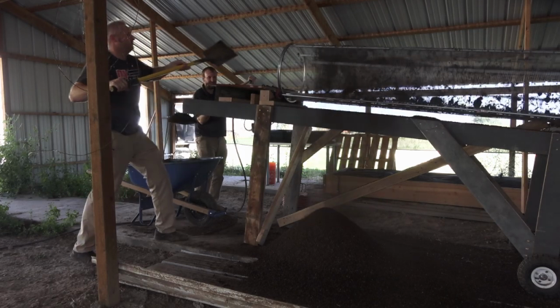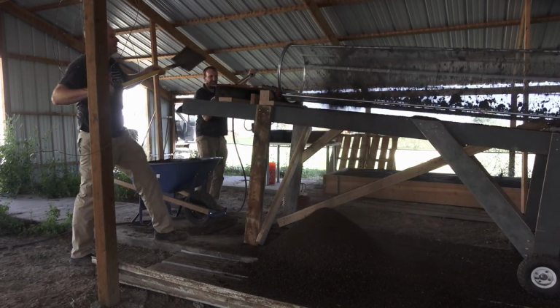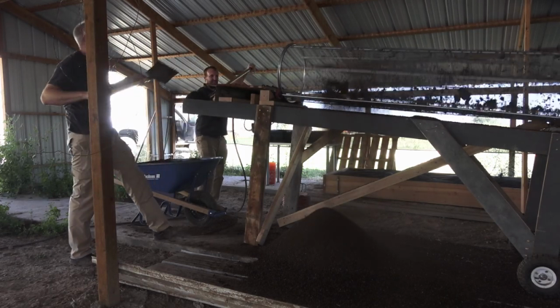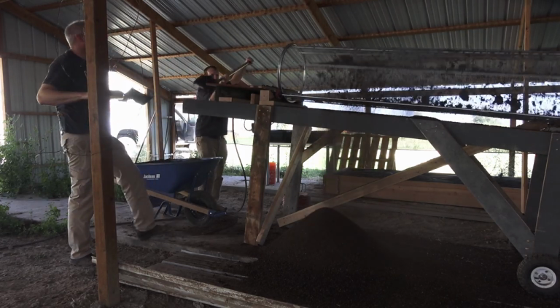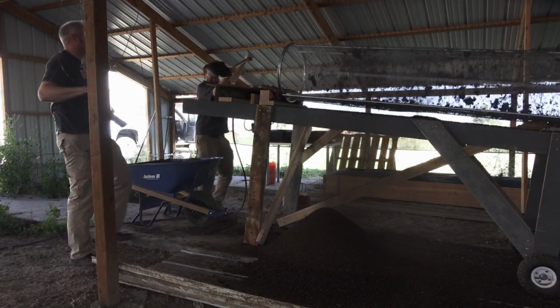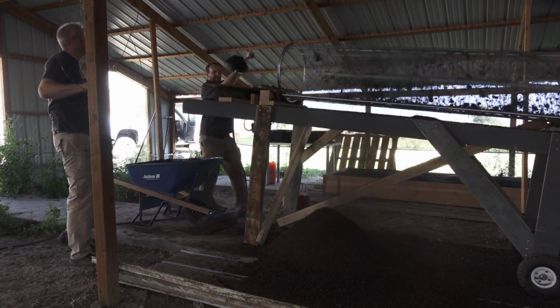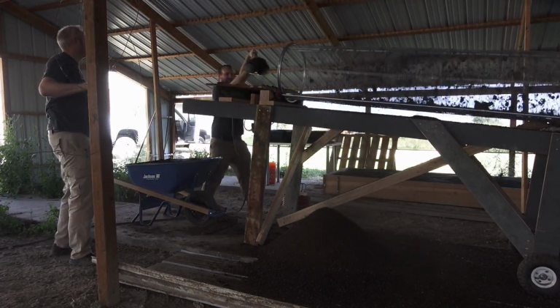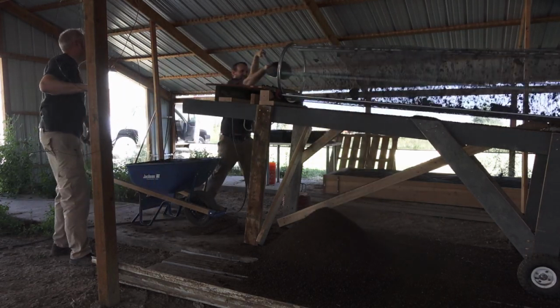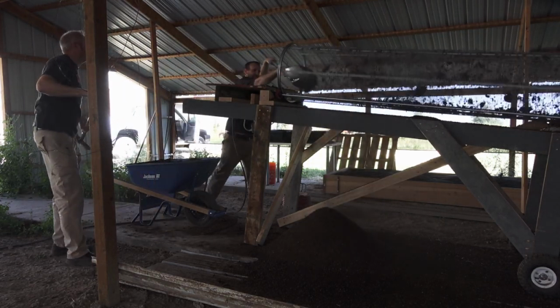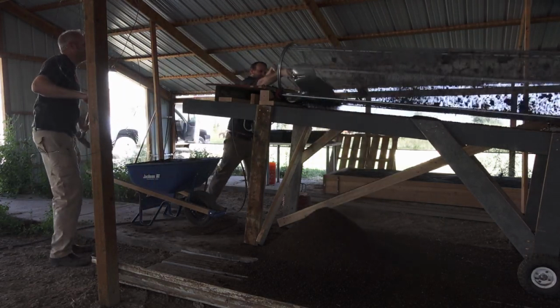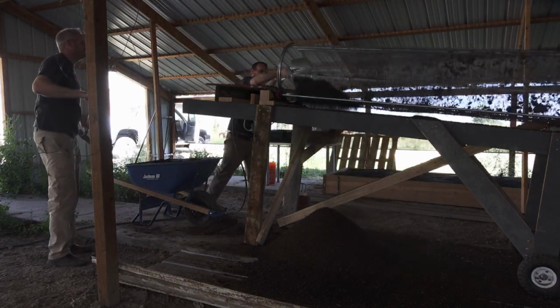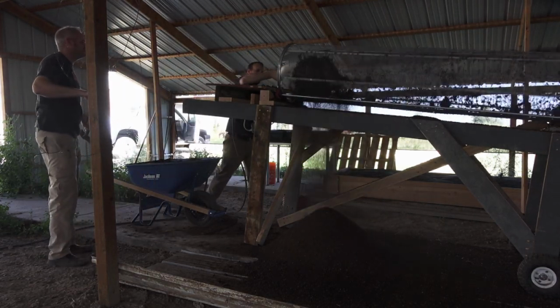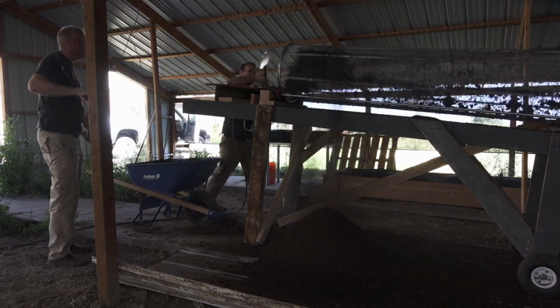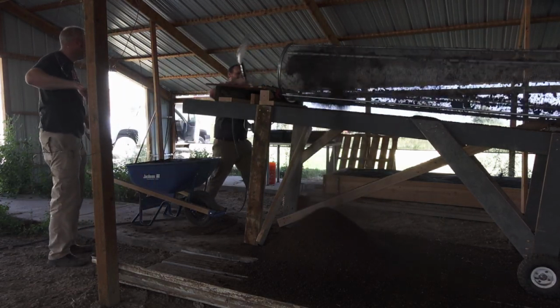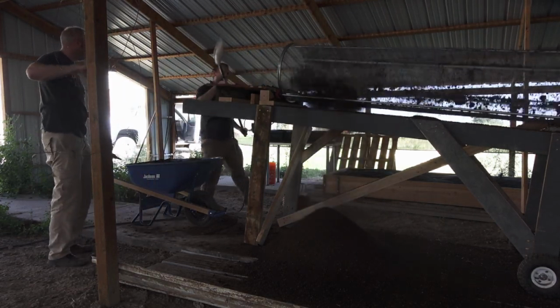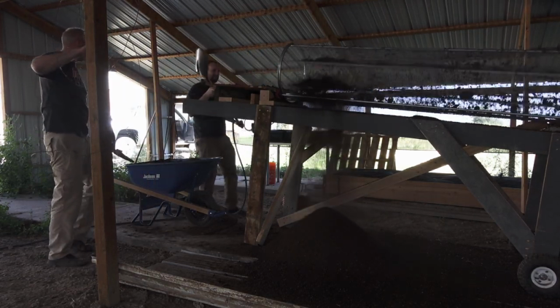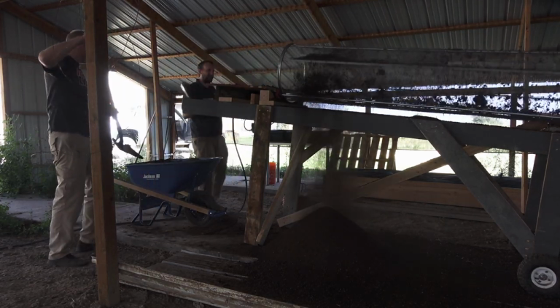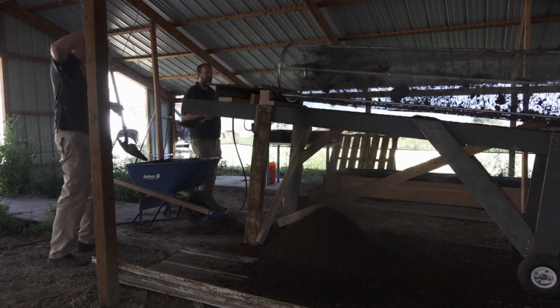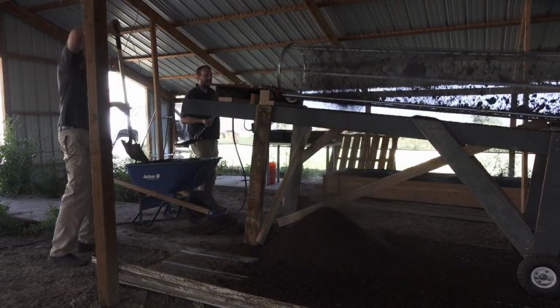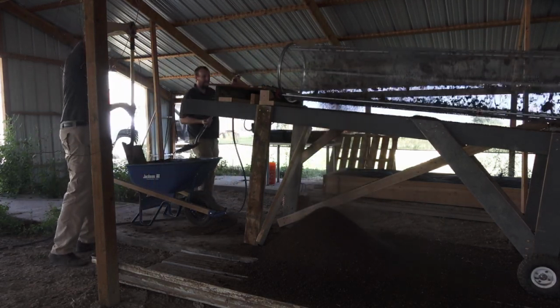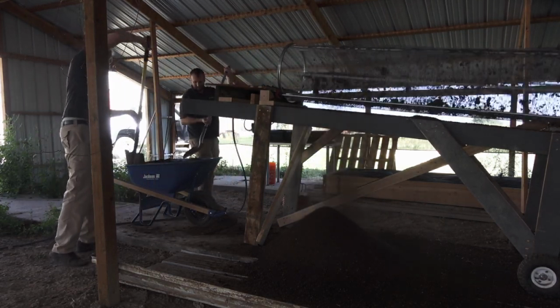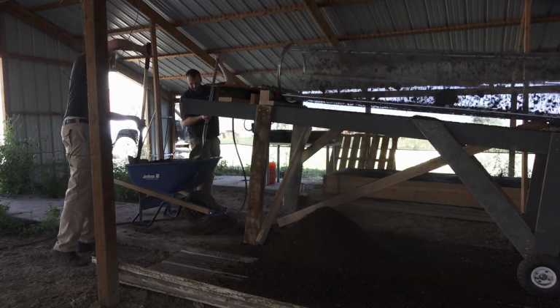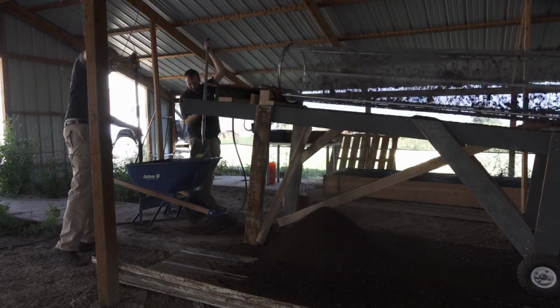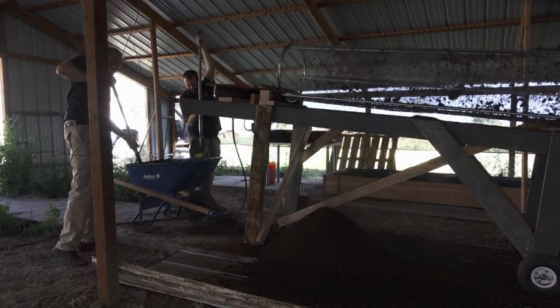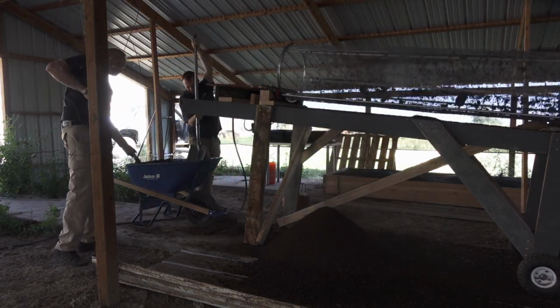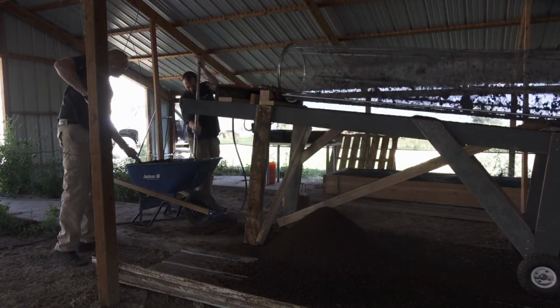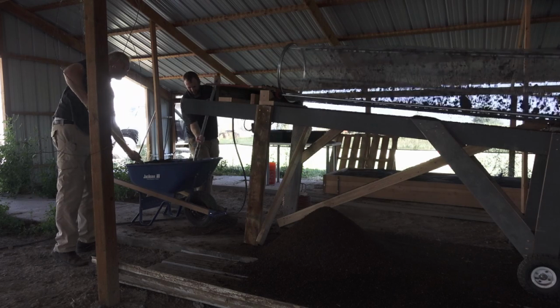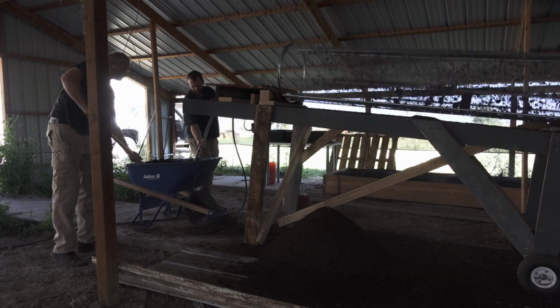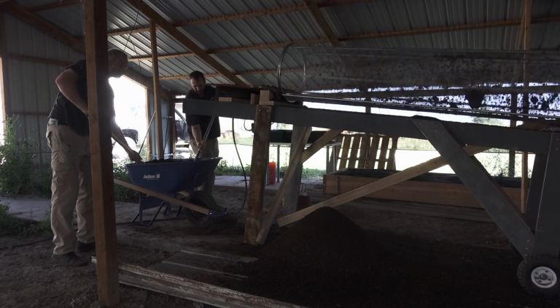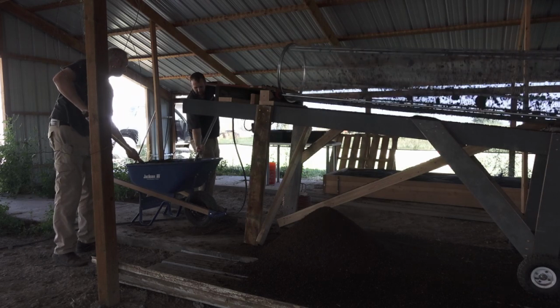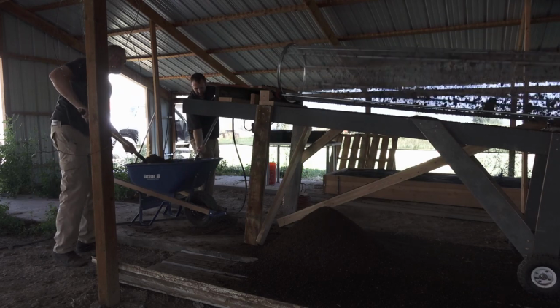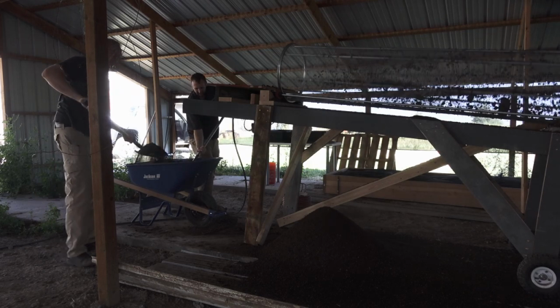Look at that nice mountain. It's the wet stuff - yeah, that stuff's breaking up though.